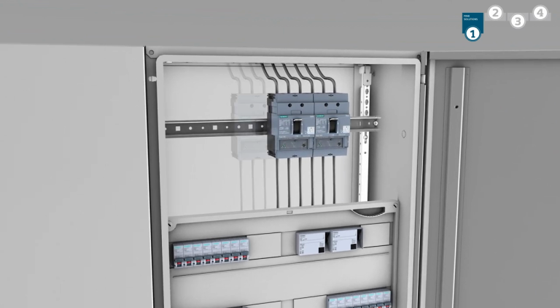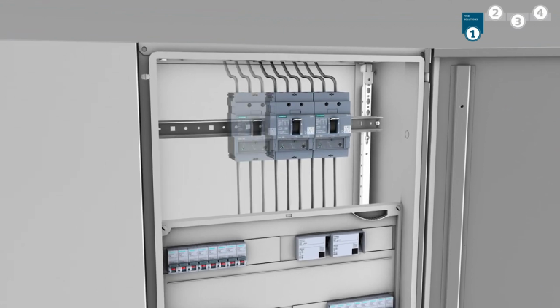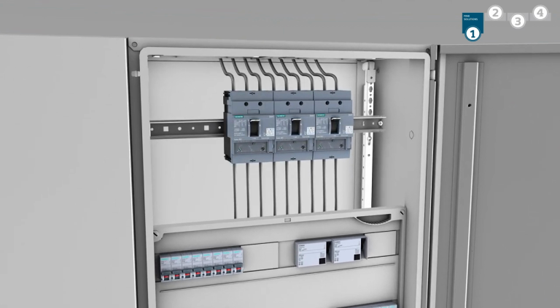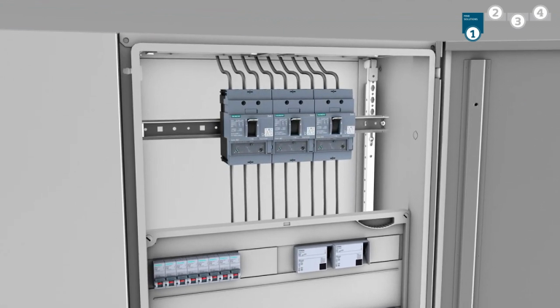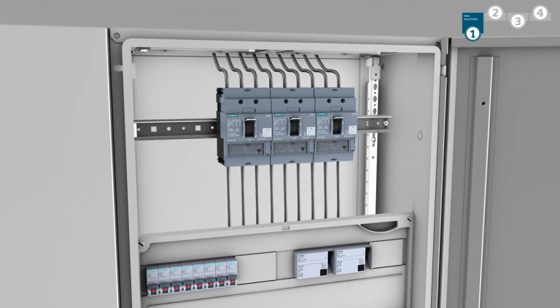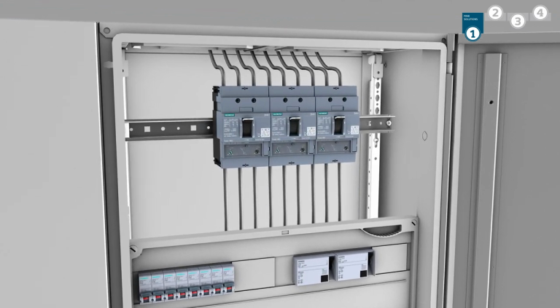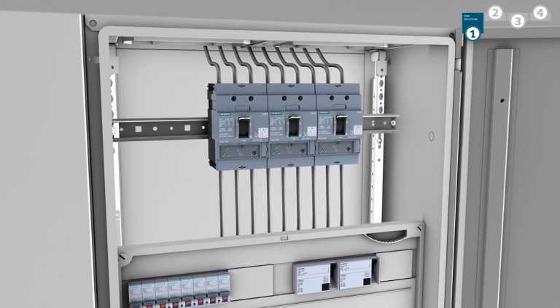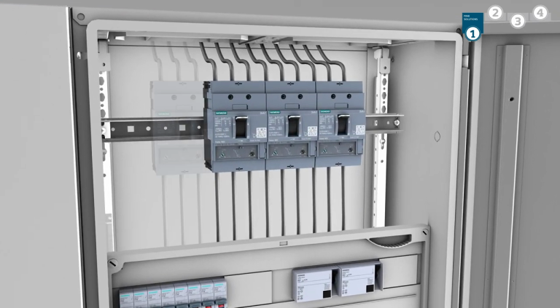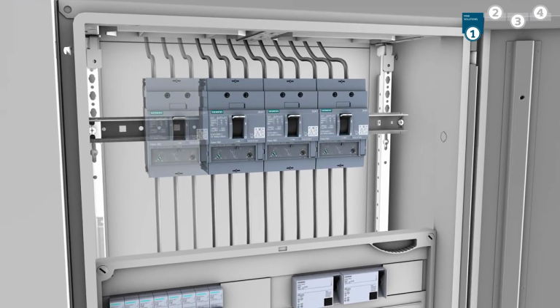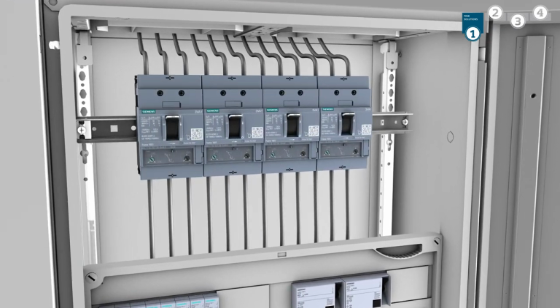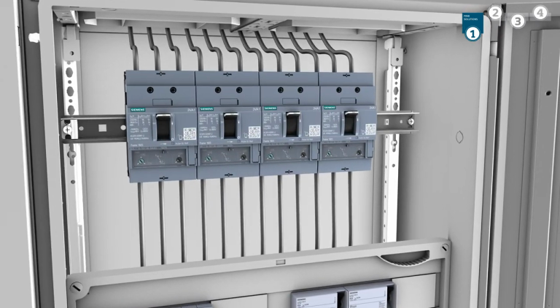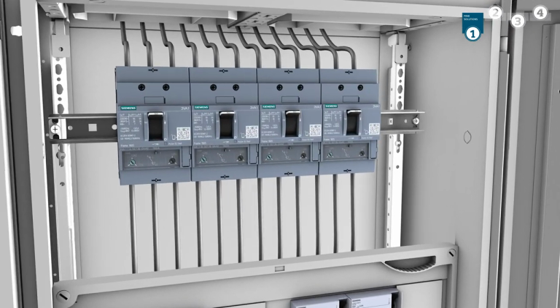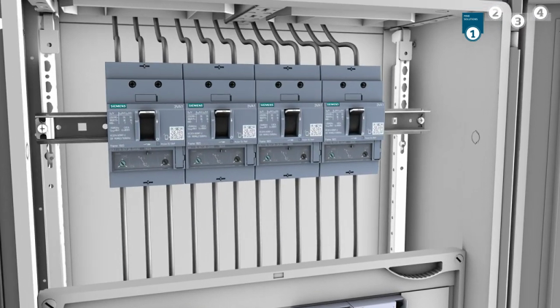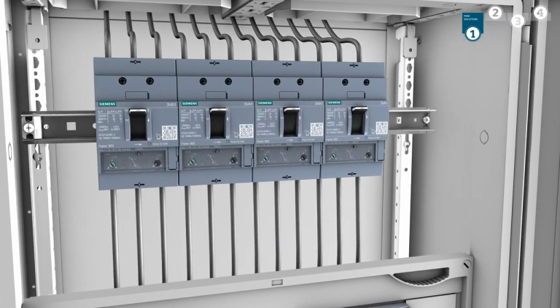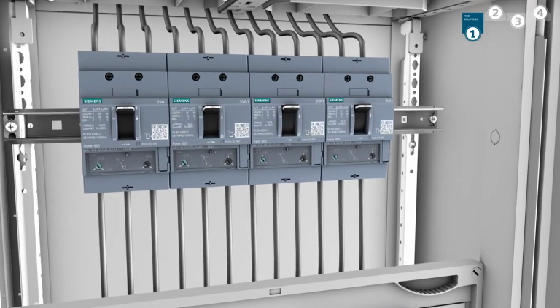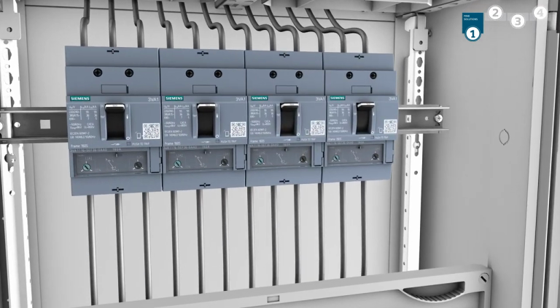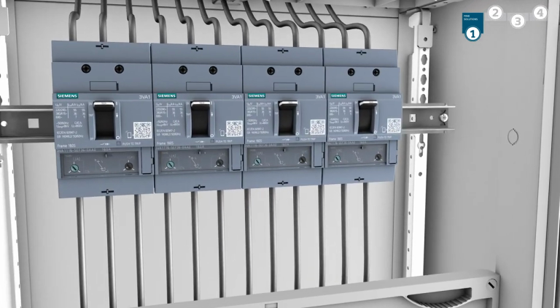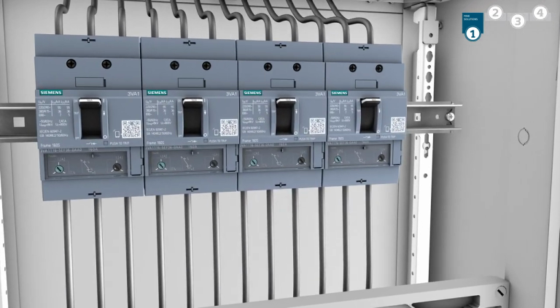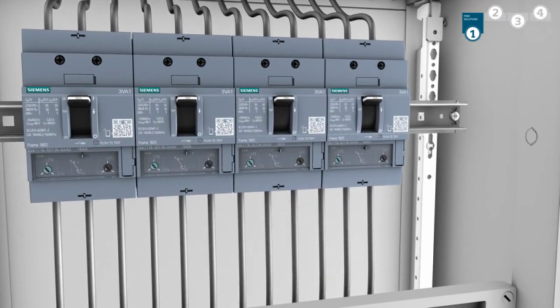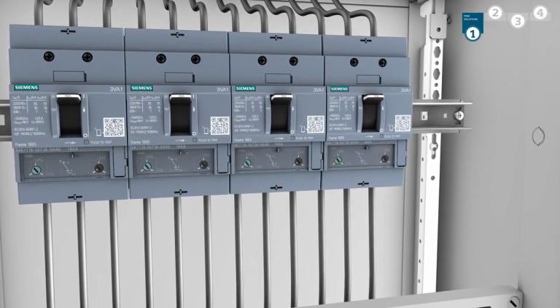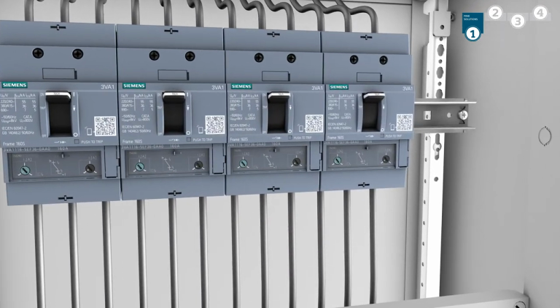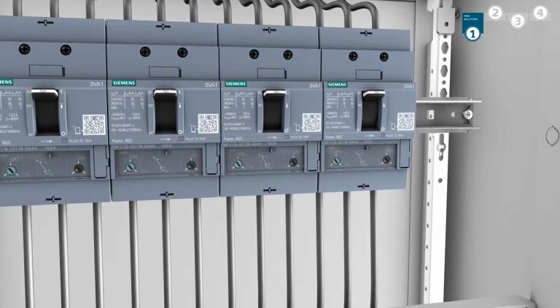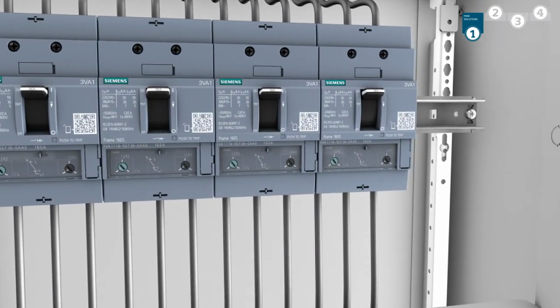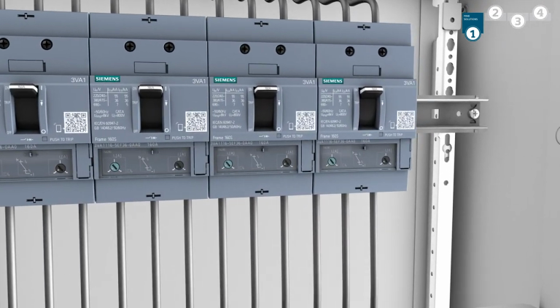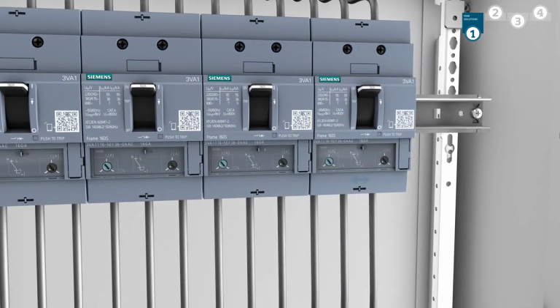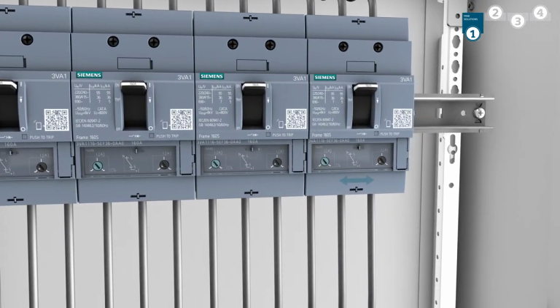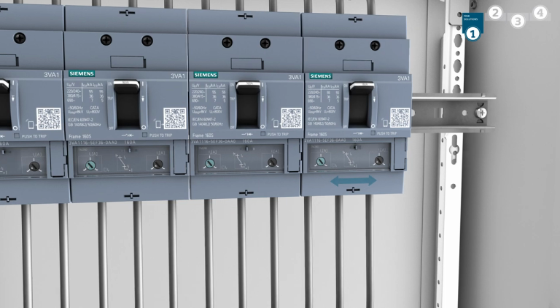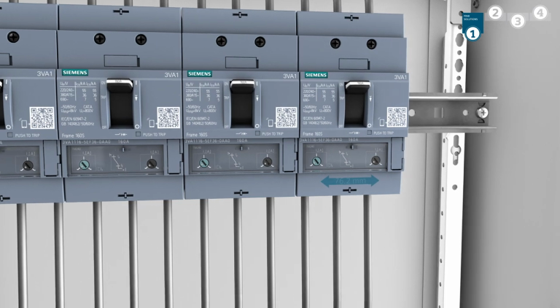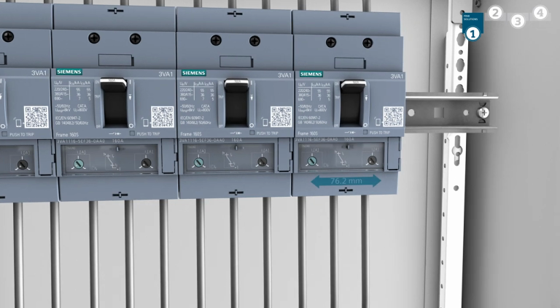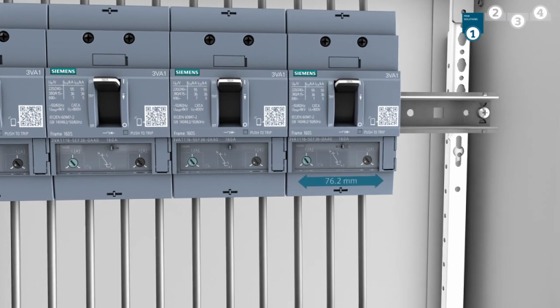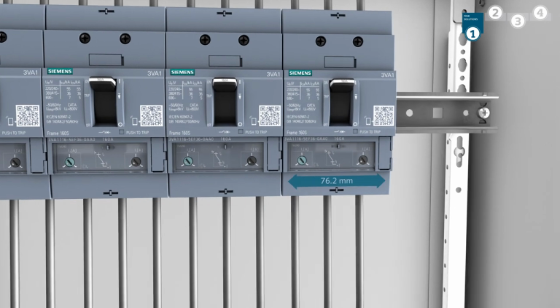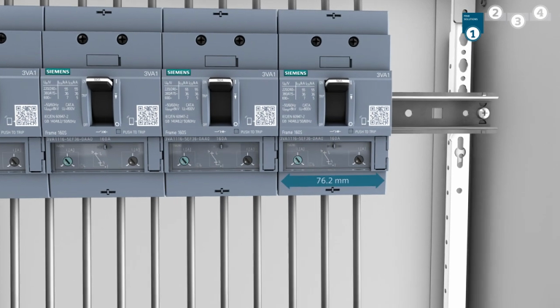The 3VA1 with 160 ampere is now just 76.2 mm wide.